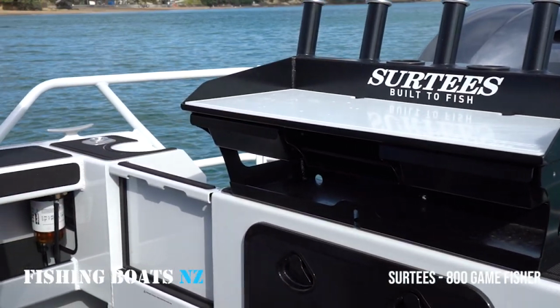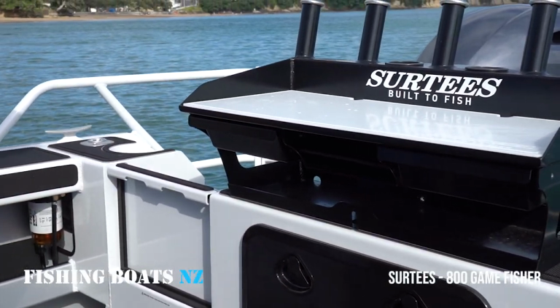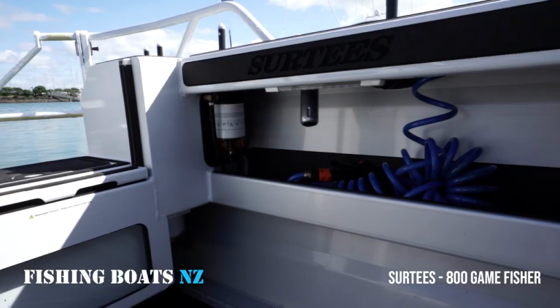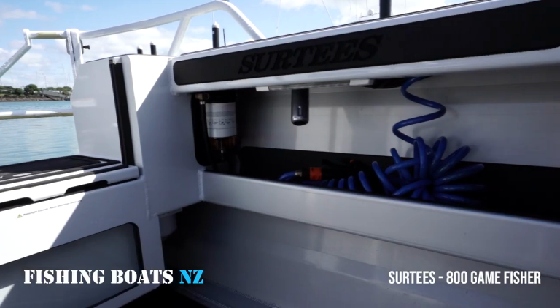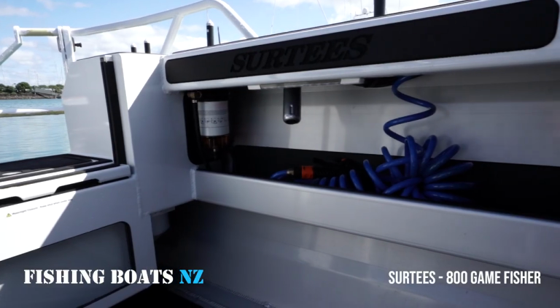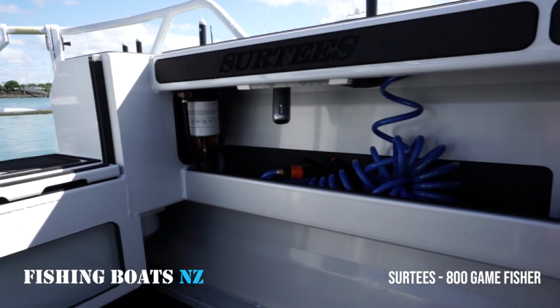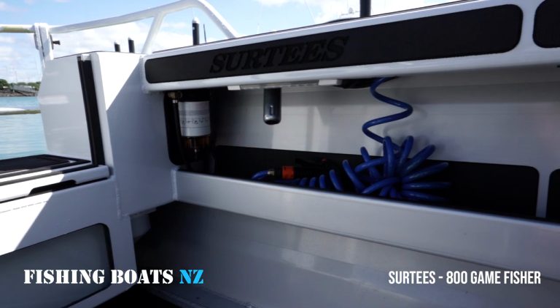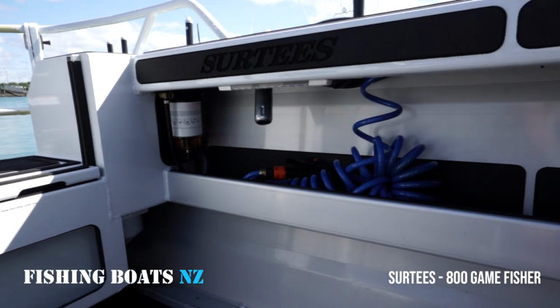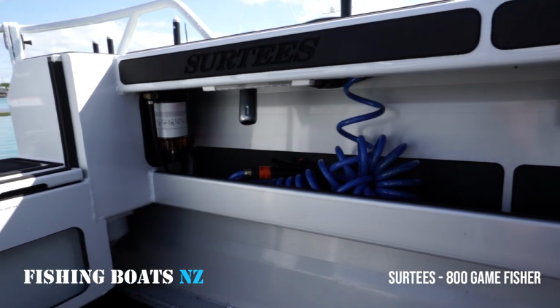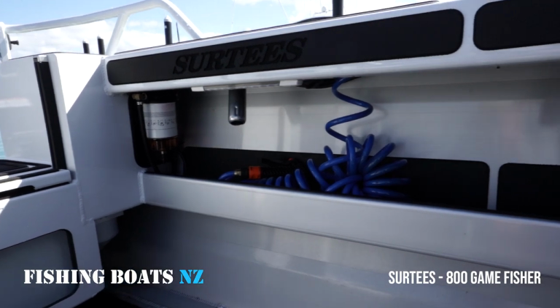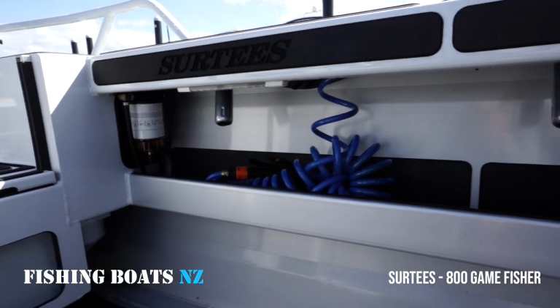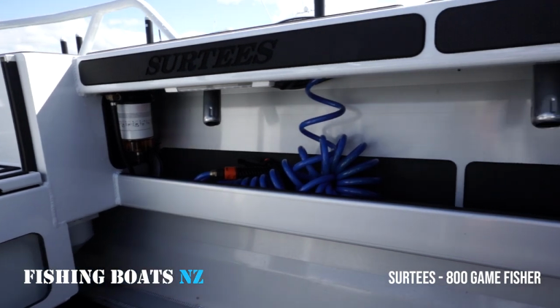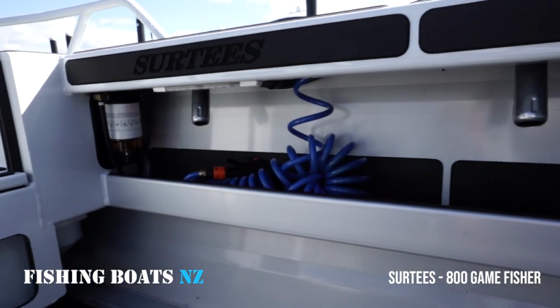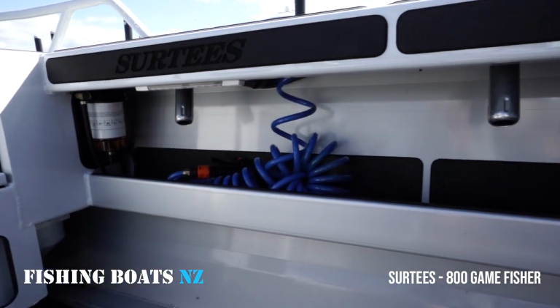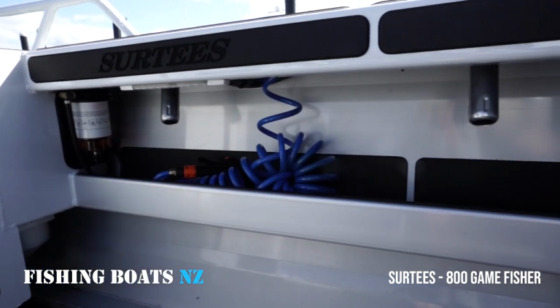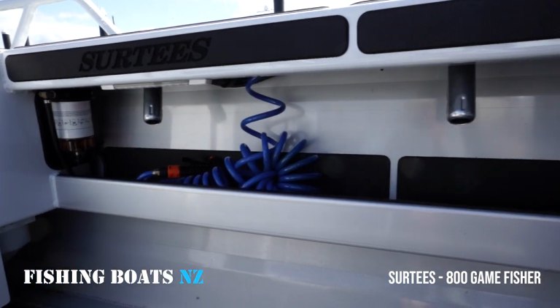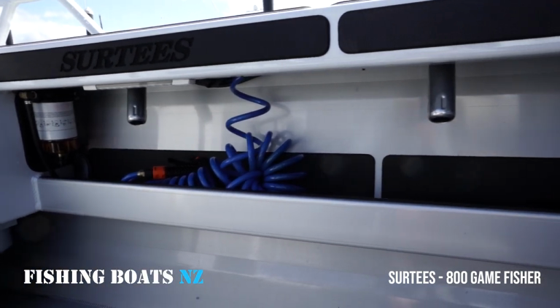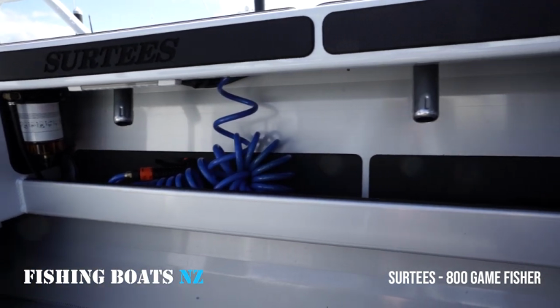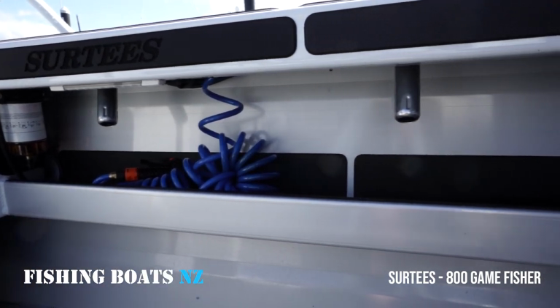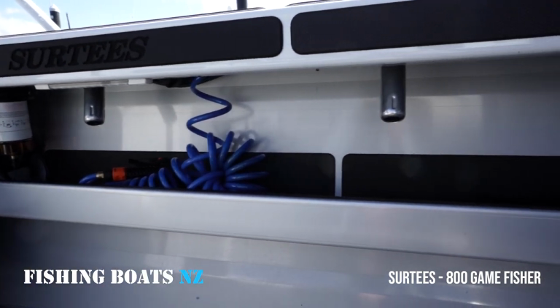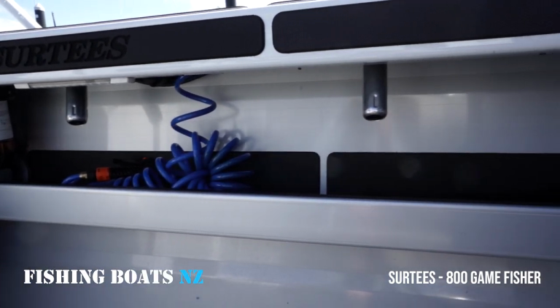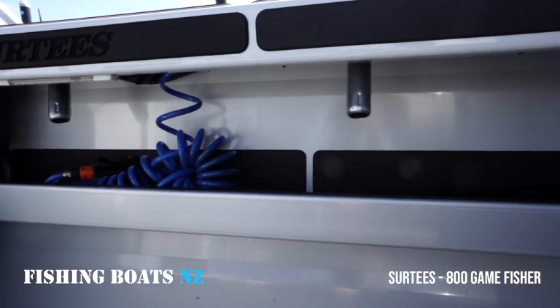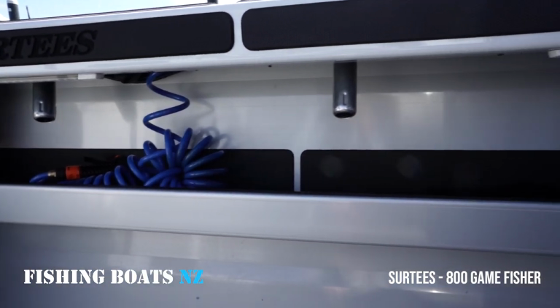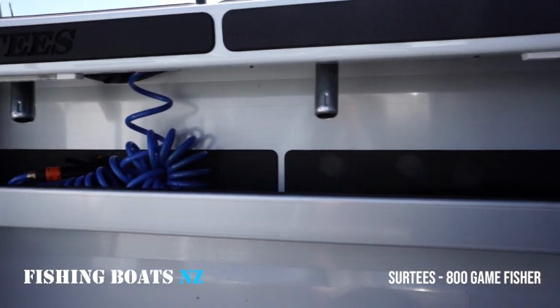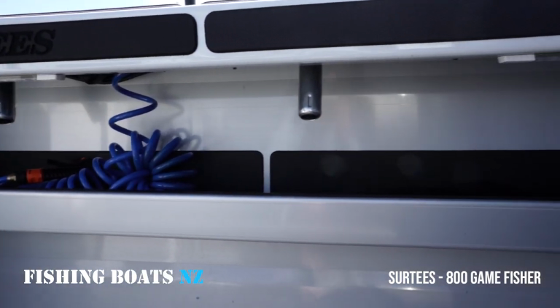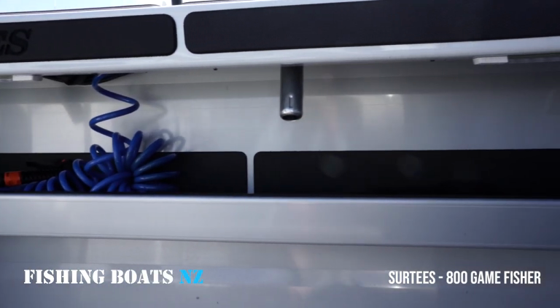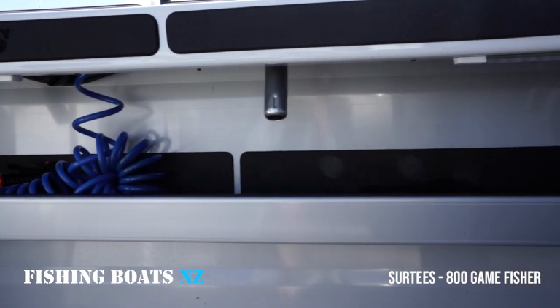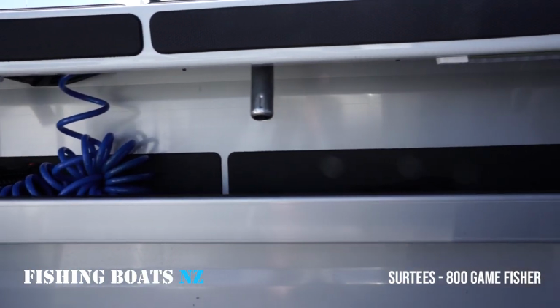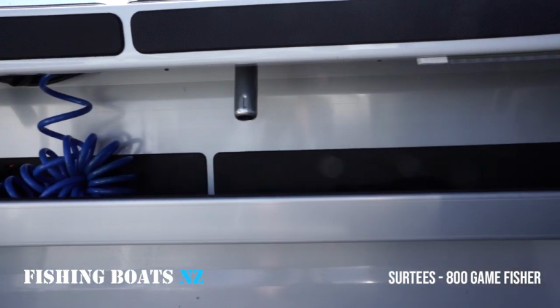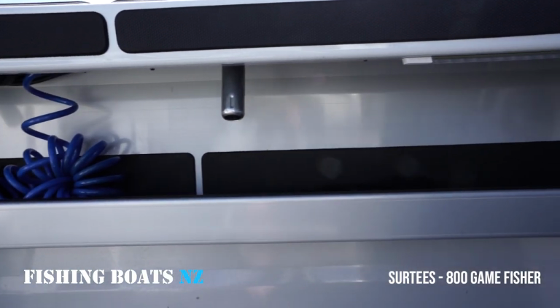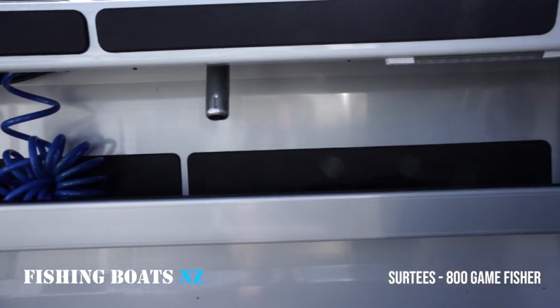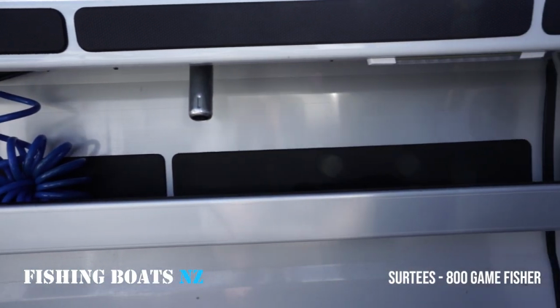Coming over to the port side of the boat, we have a wash down pump so you can do your cleaning.